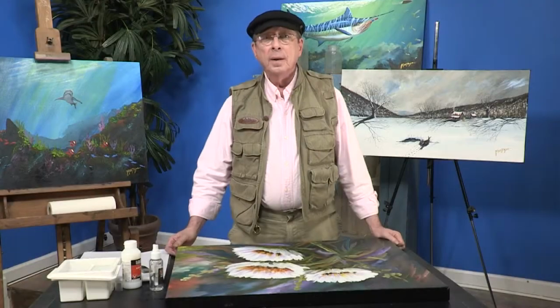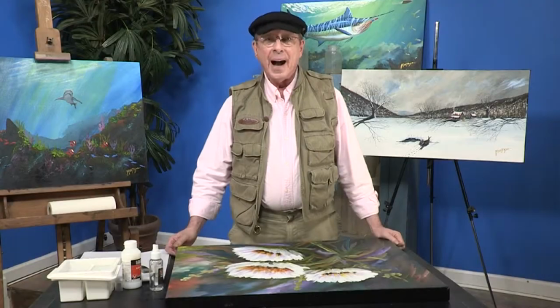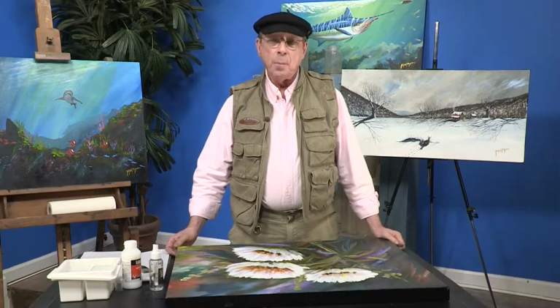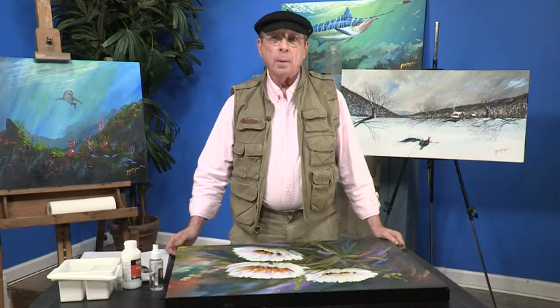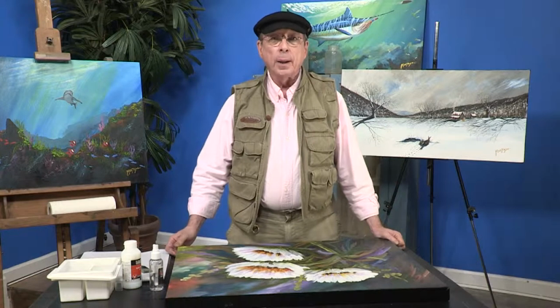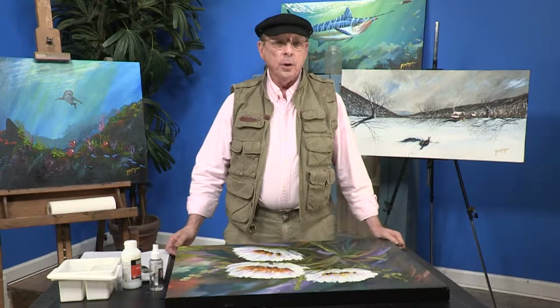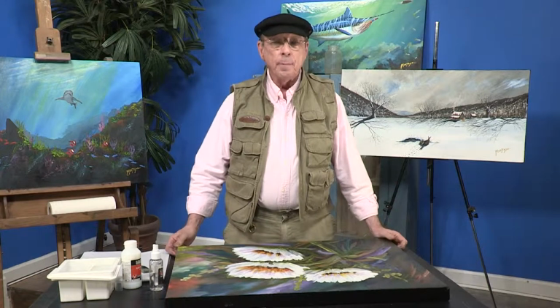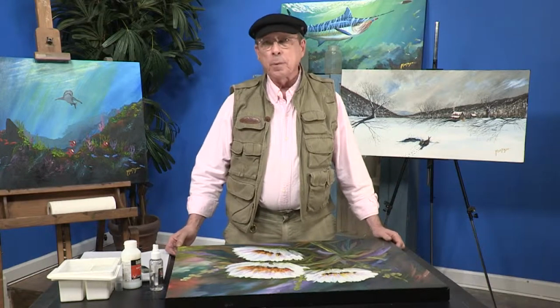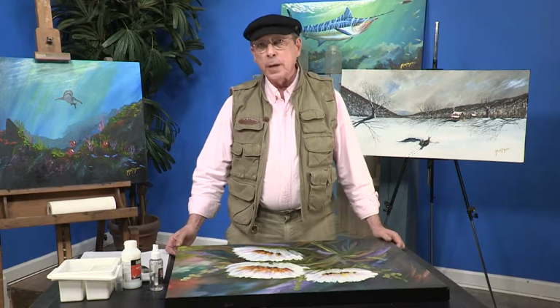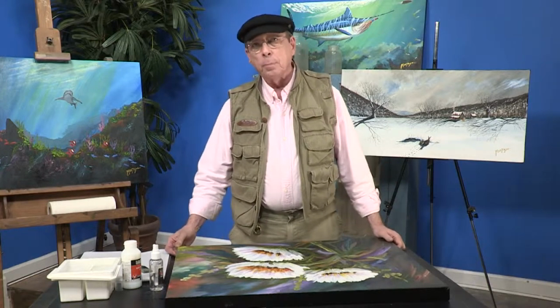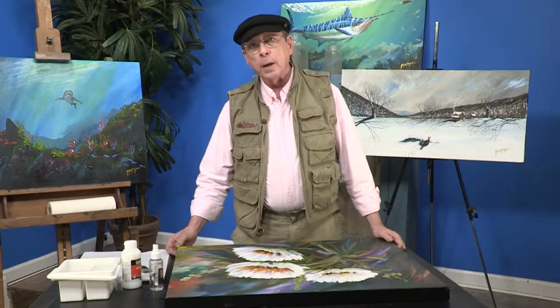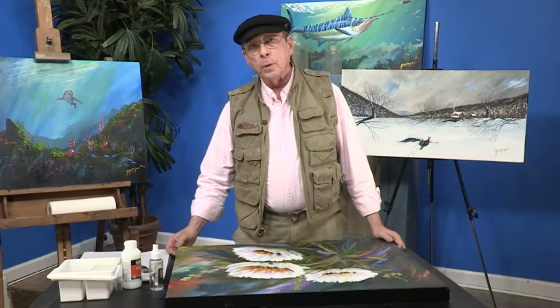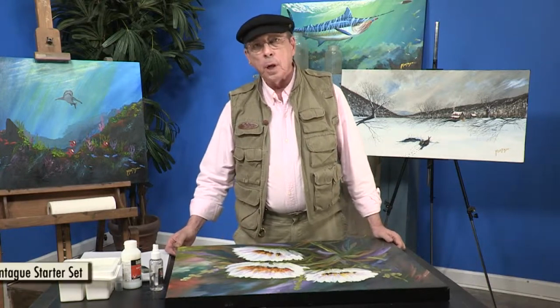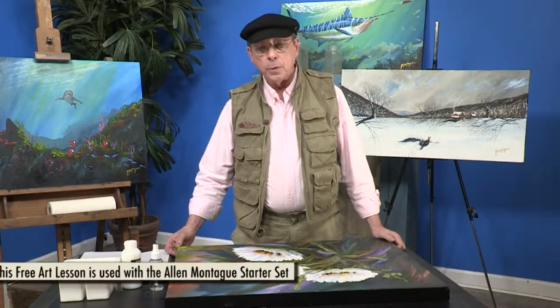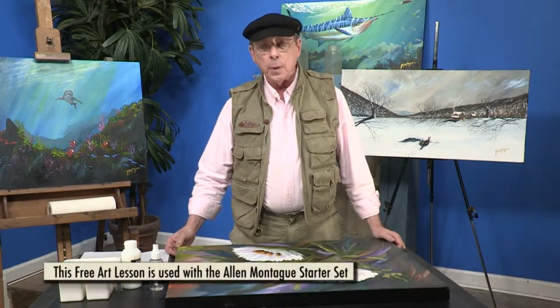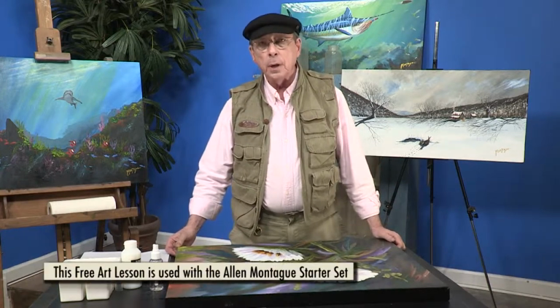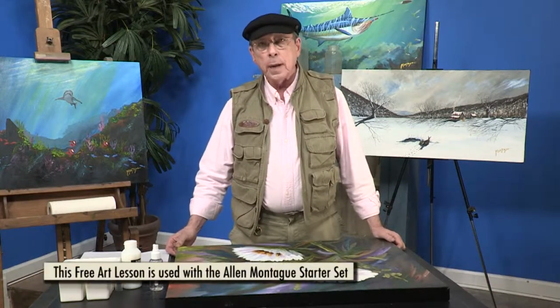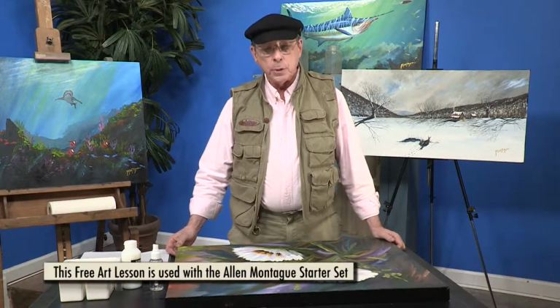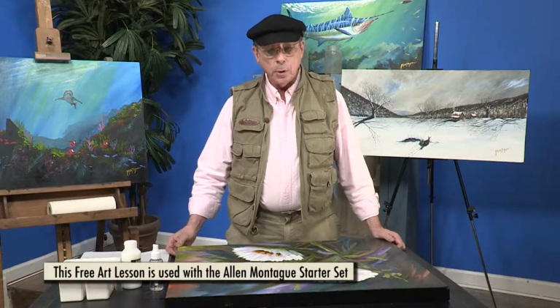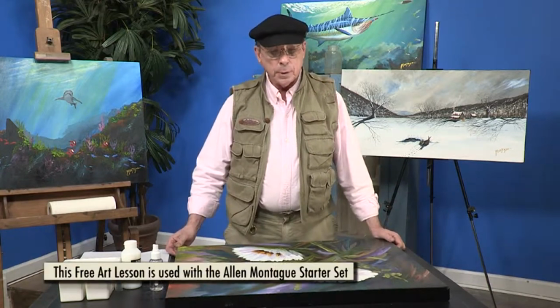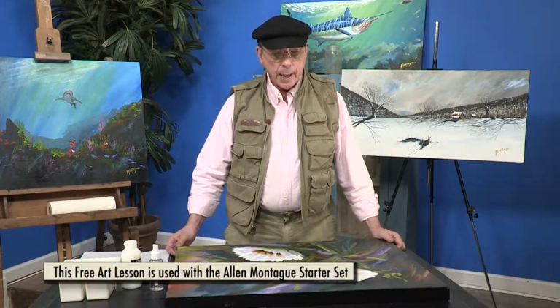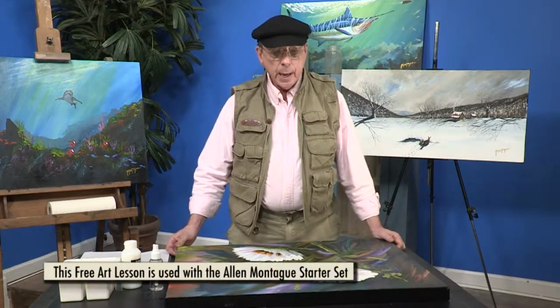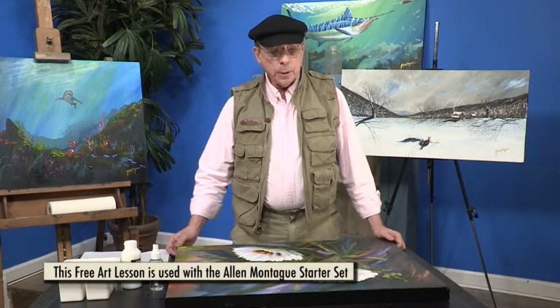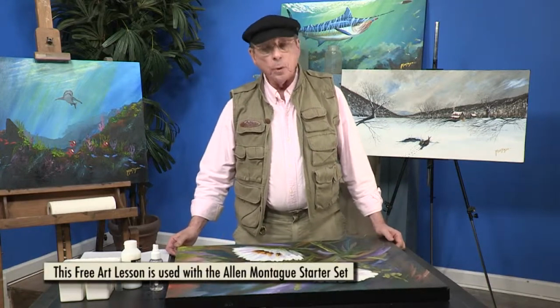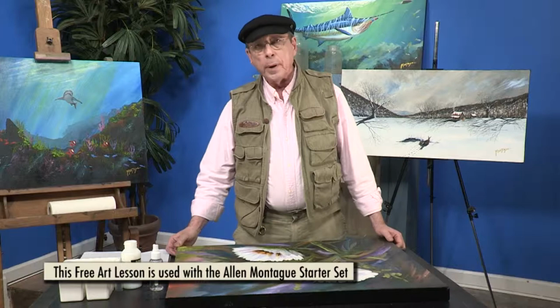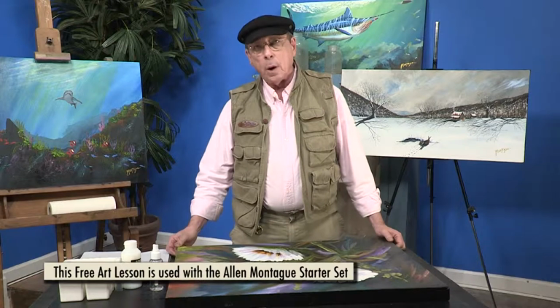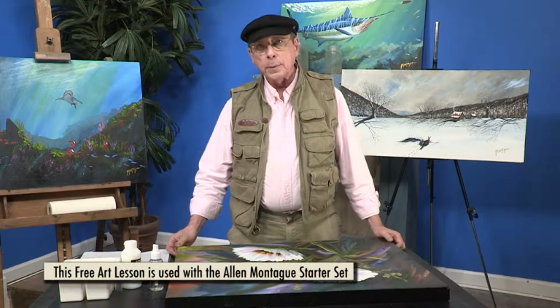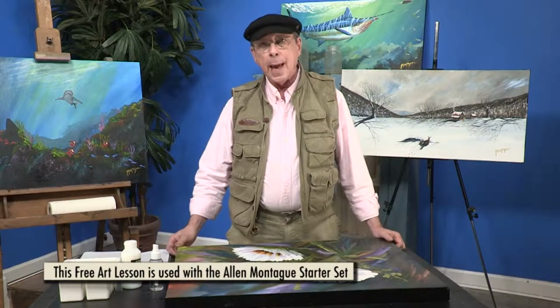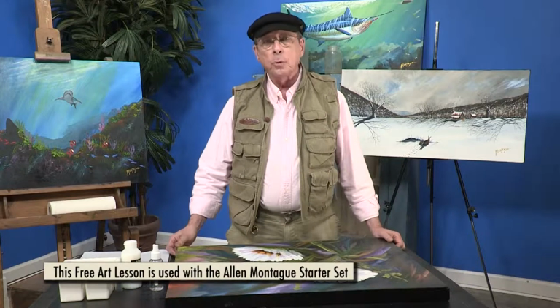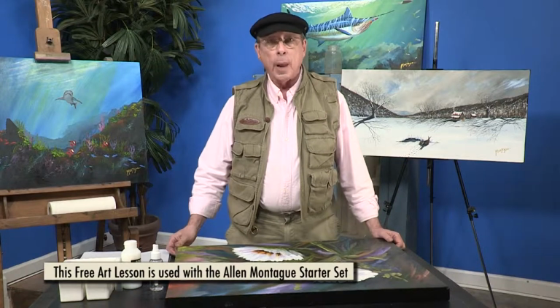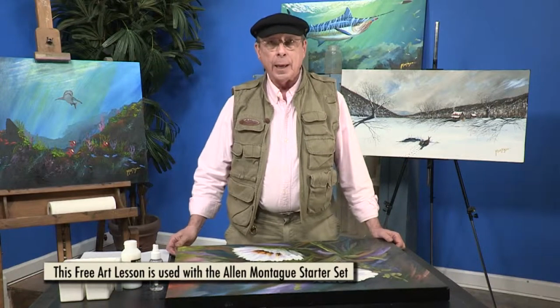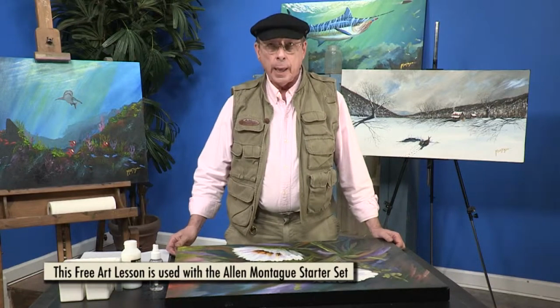Hi, I'm Alan Montague. I've been a professional painter for a little over 30 years and I'm going to show you today in your little free art lesson how to apply glaze.